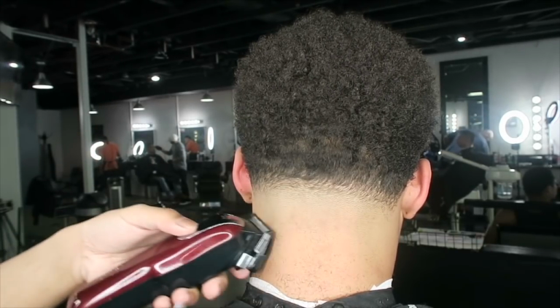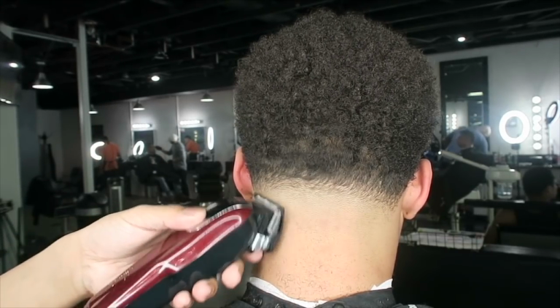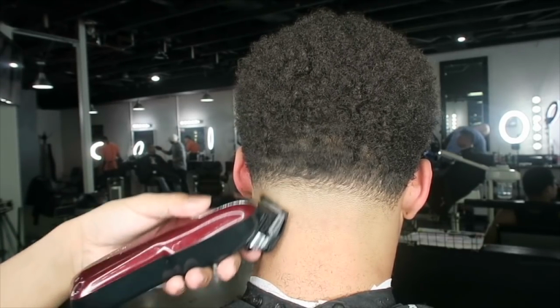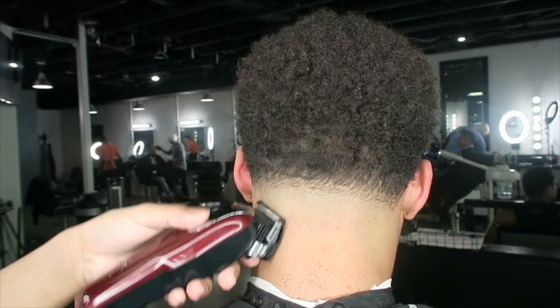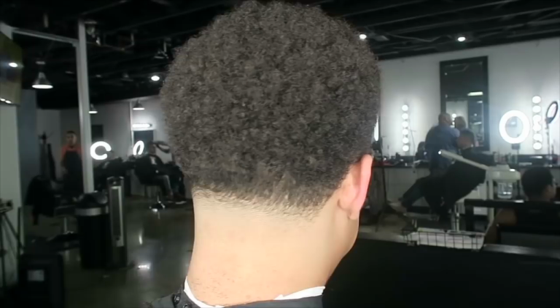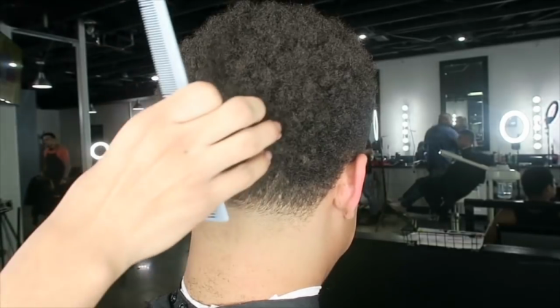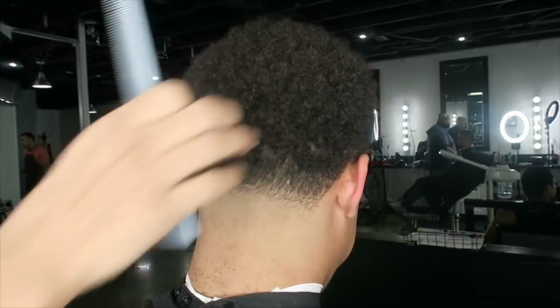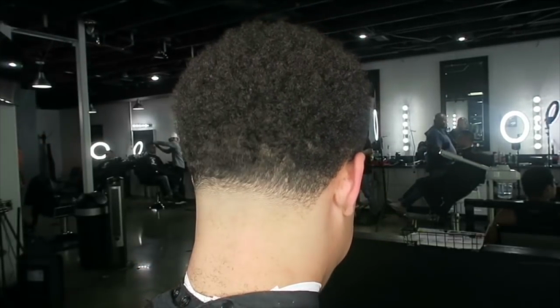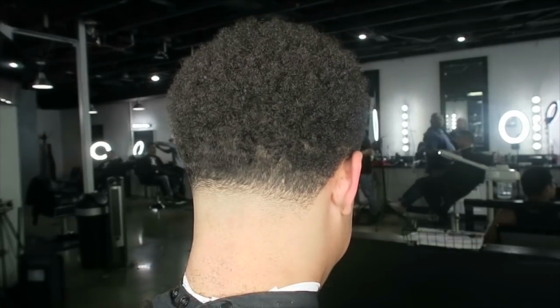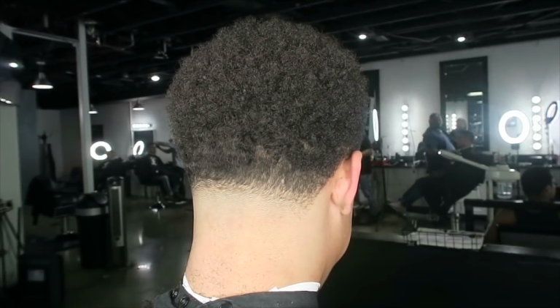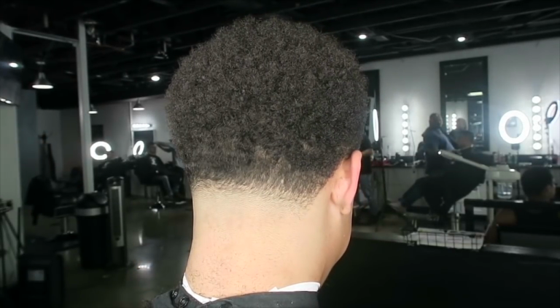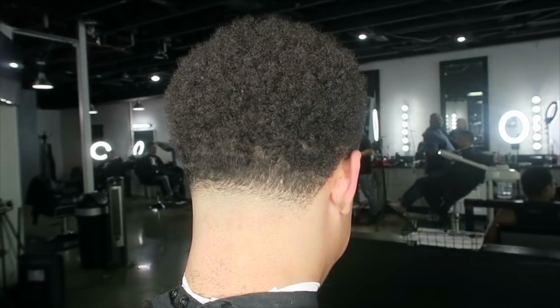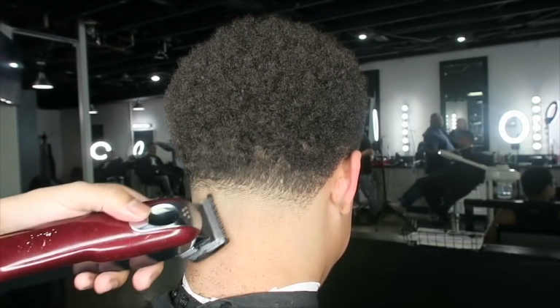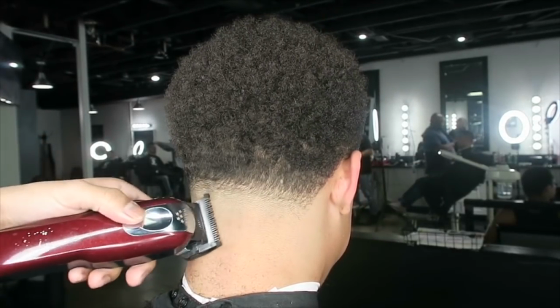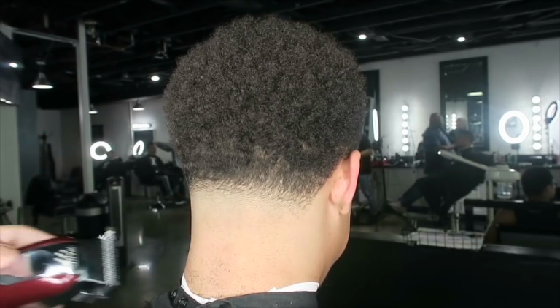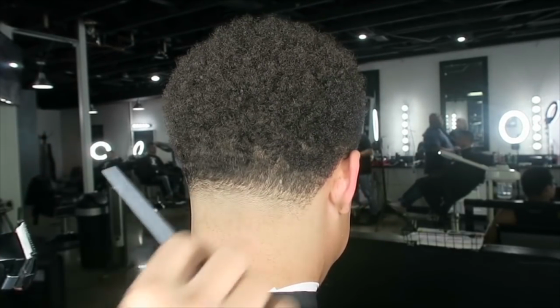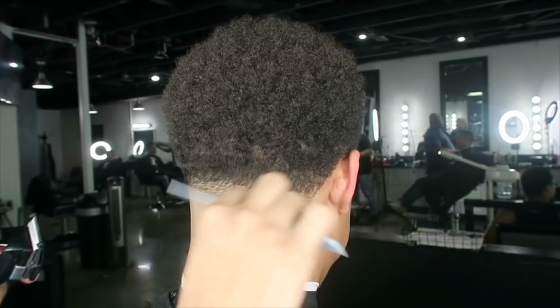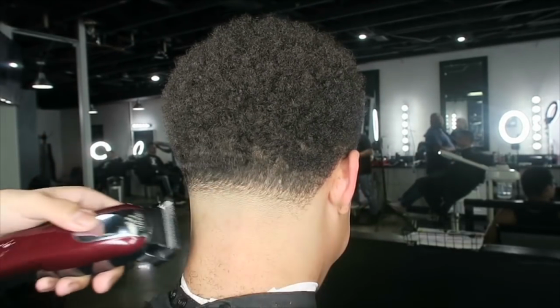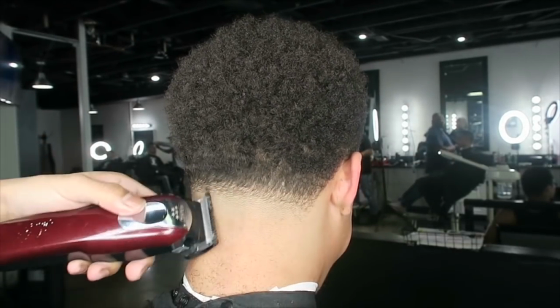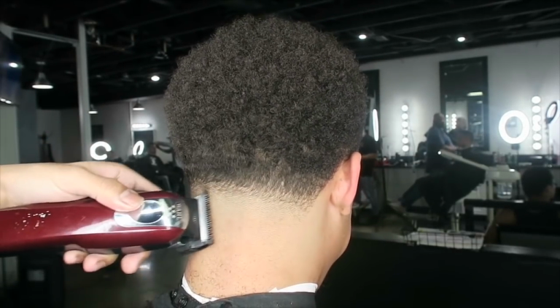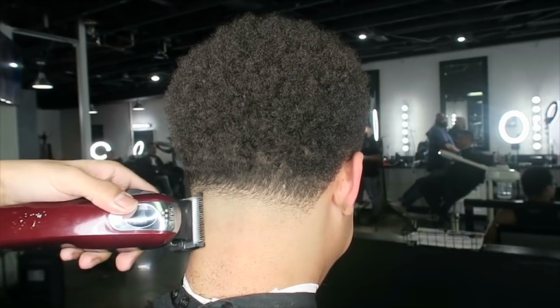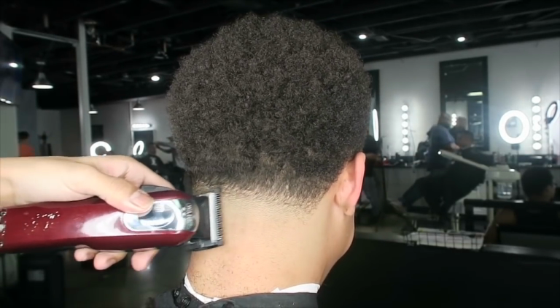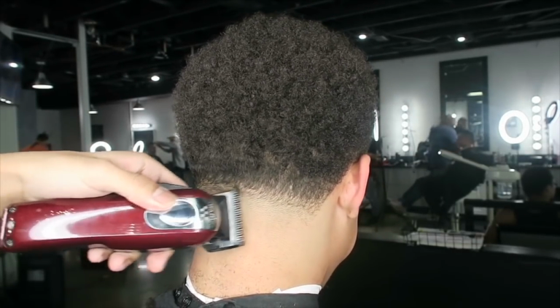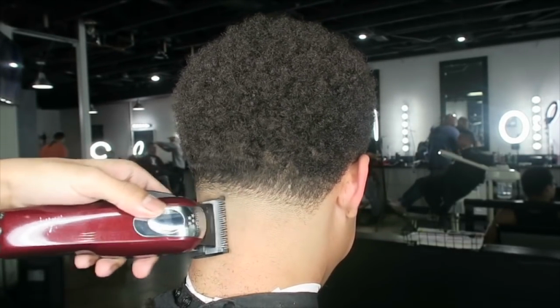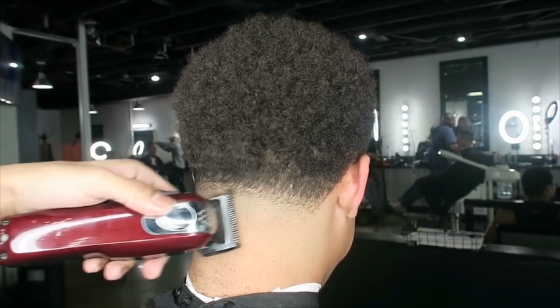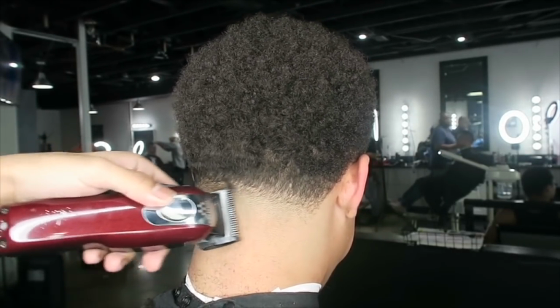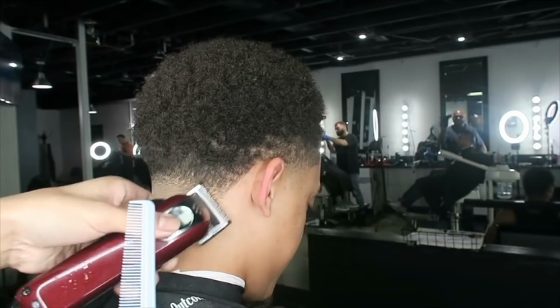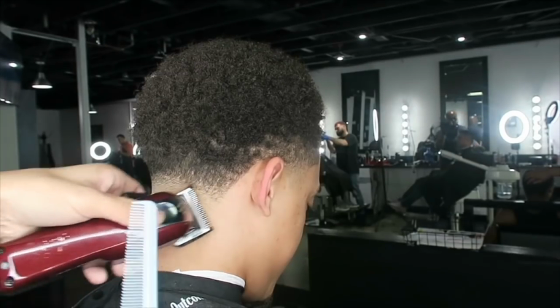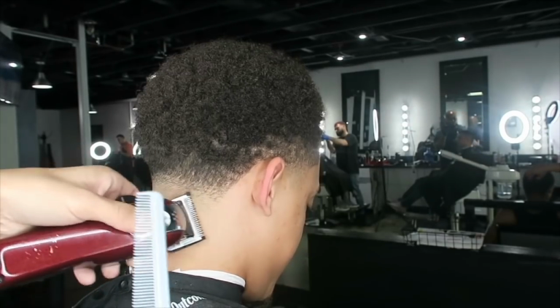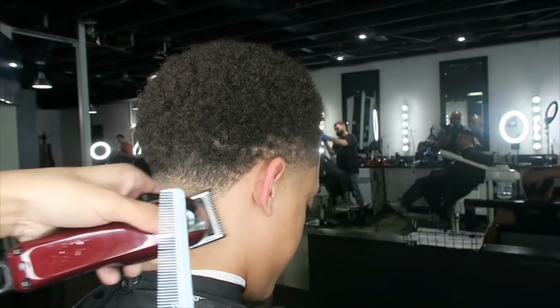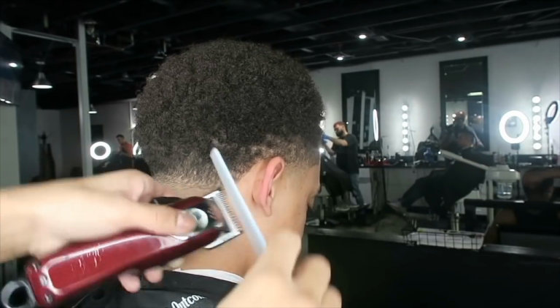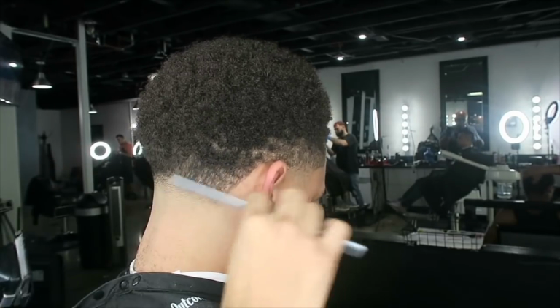As you can see, the direction of his hair changes — some of his hair grows to the left, some grows to the right, and some goes straight down.